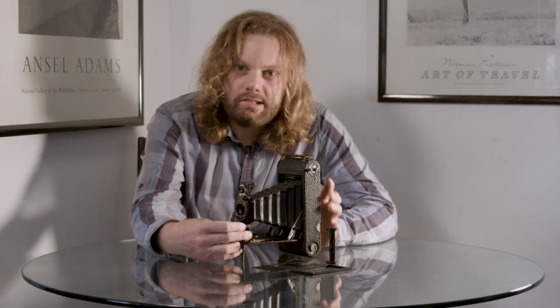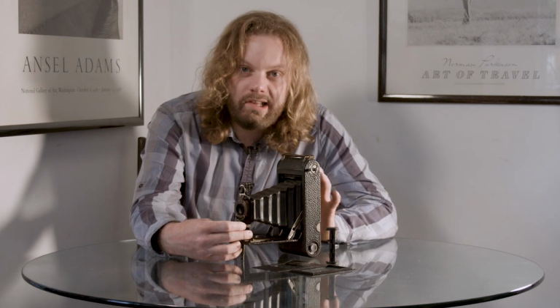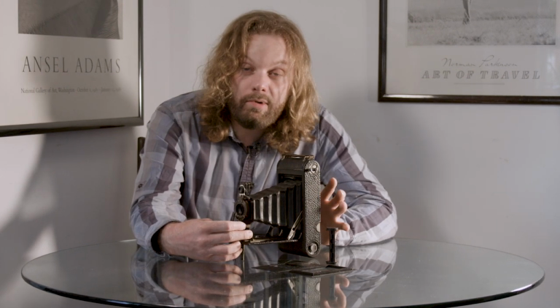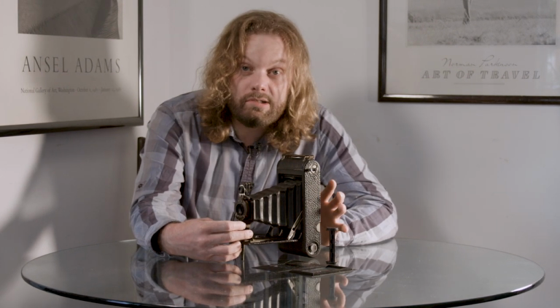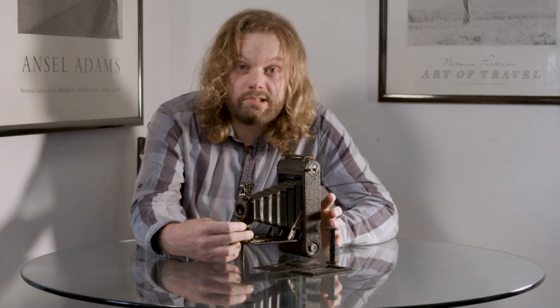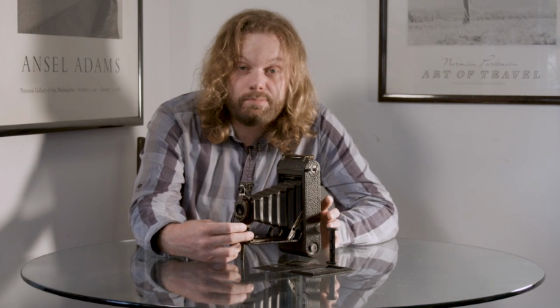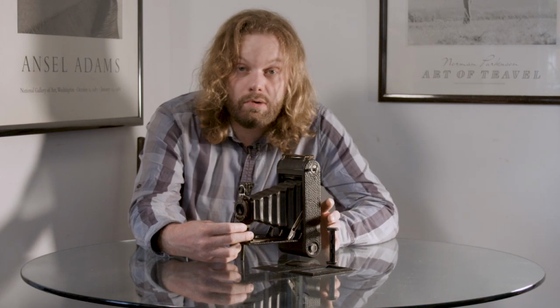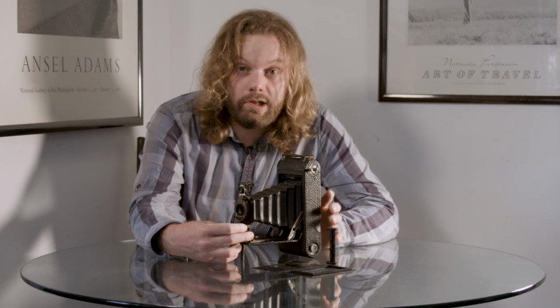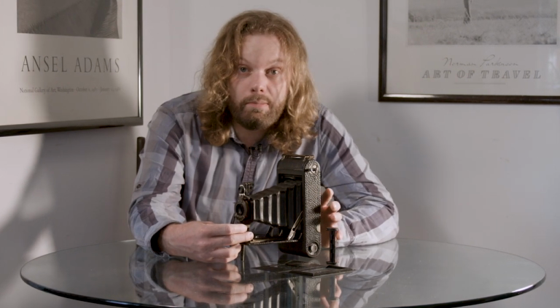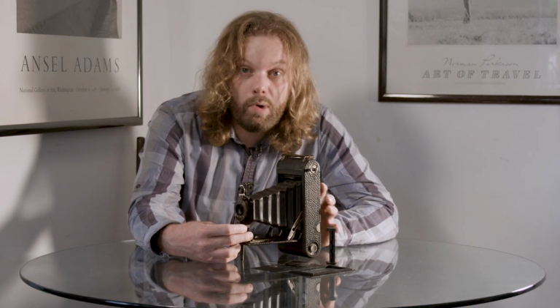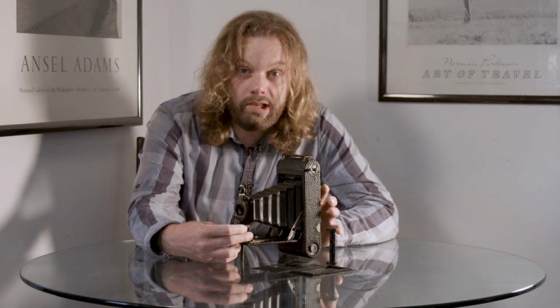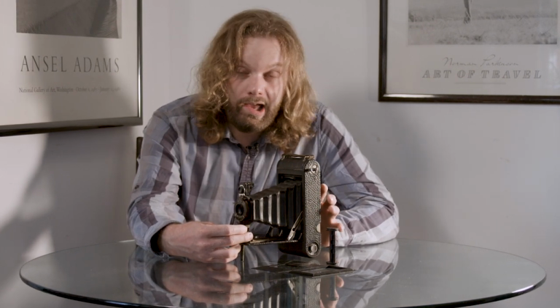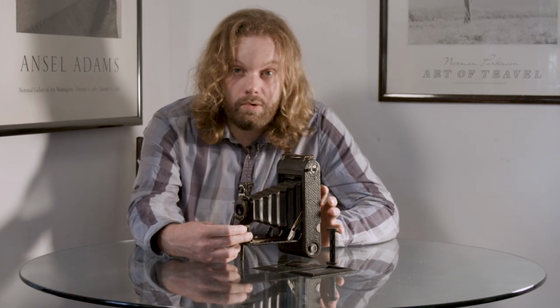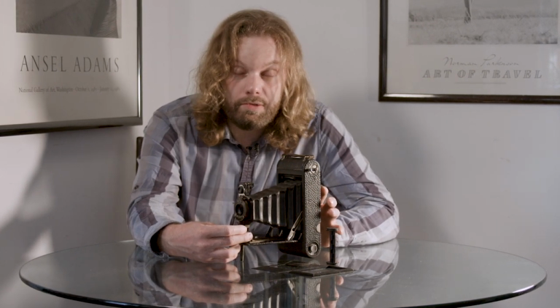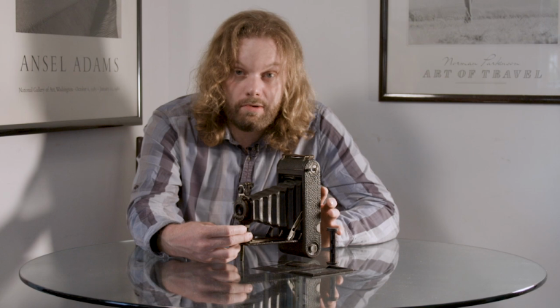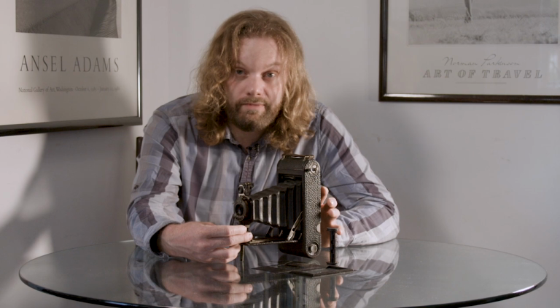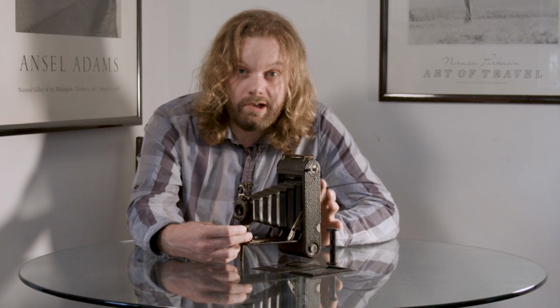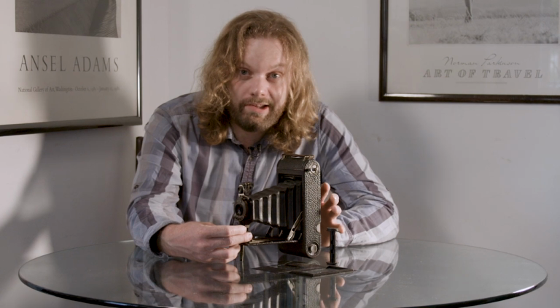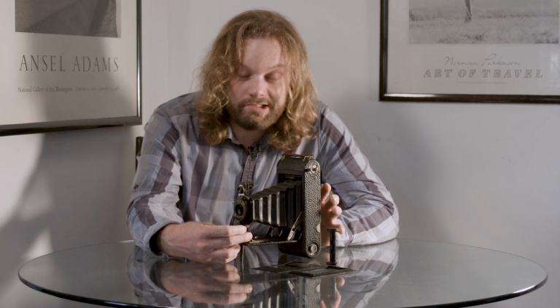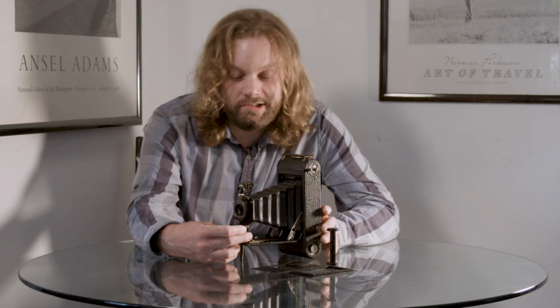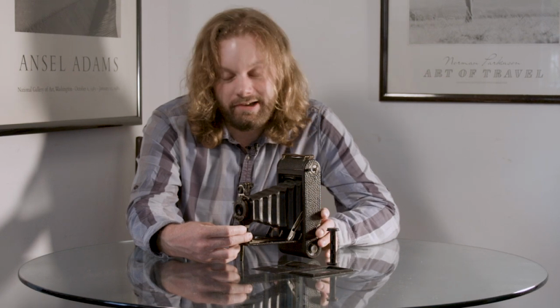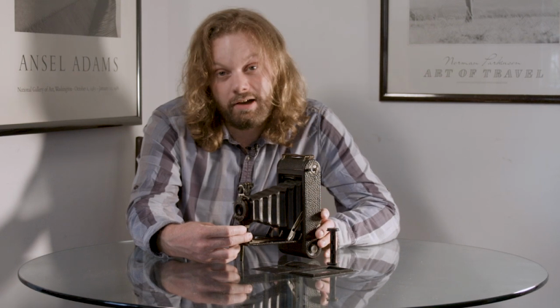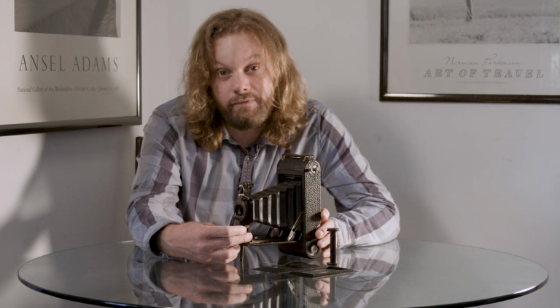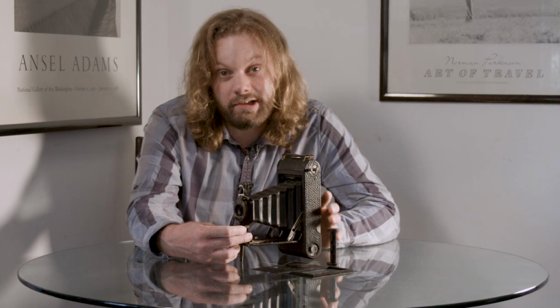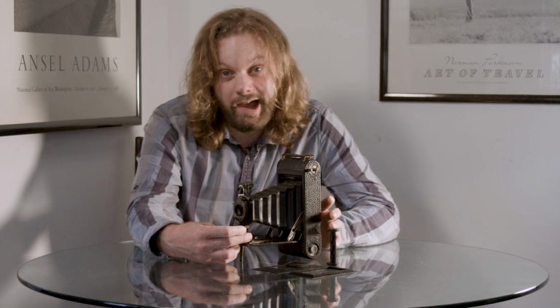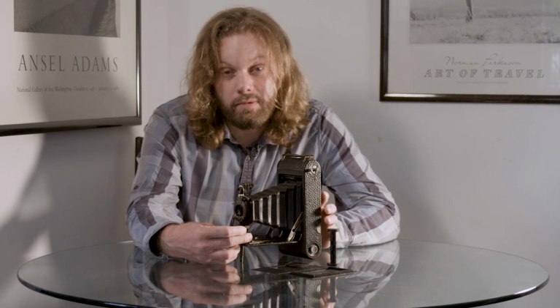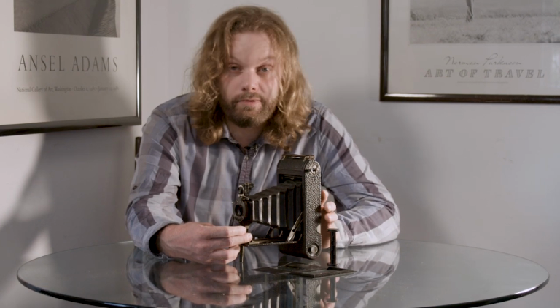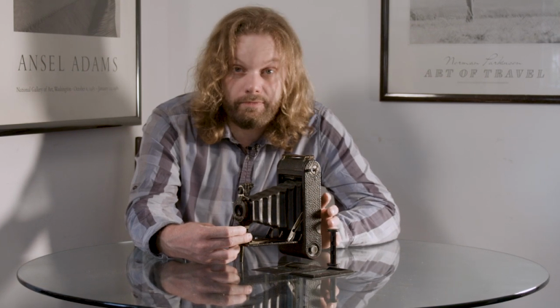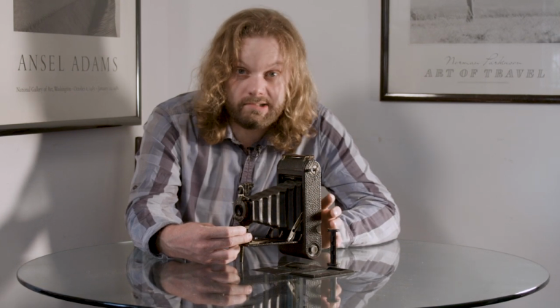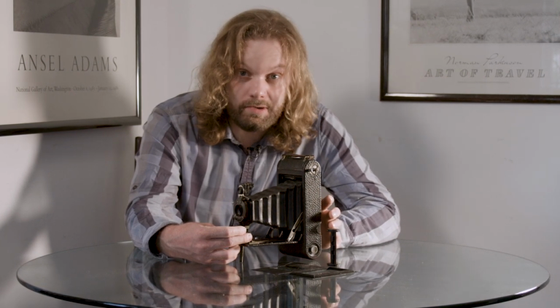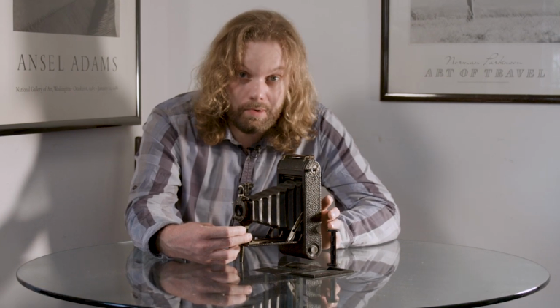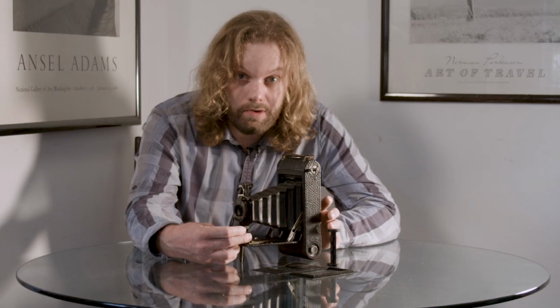Today we're going to explore a Number 1A Orthographic Kodak Jr., a folding camera from the First World War.